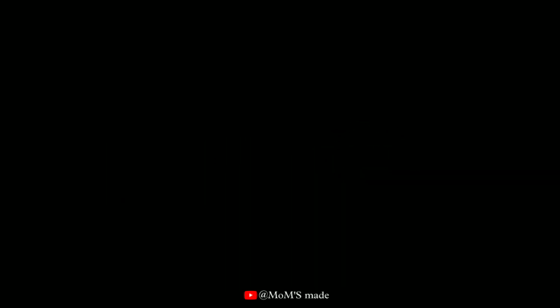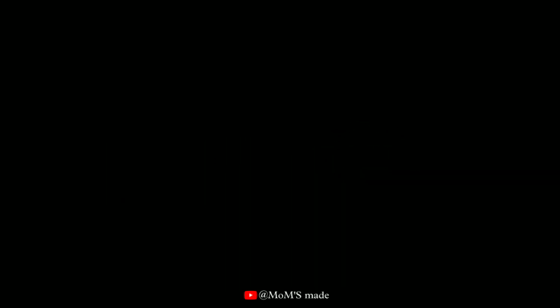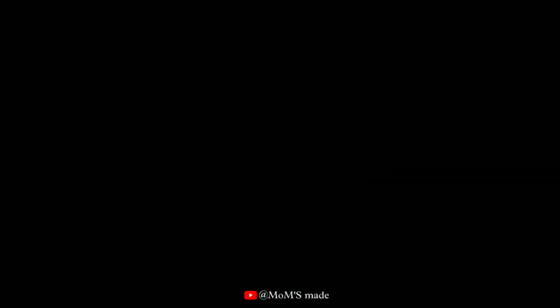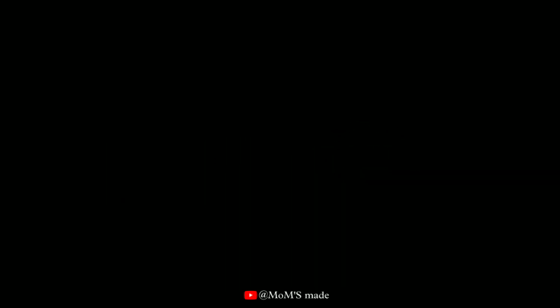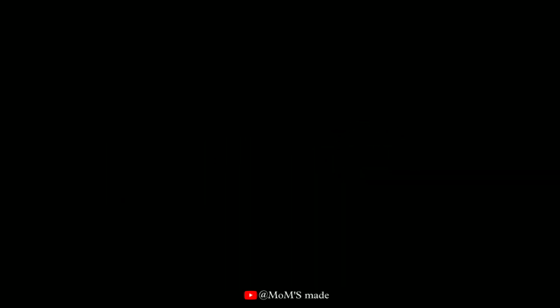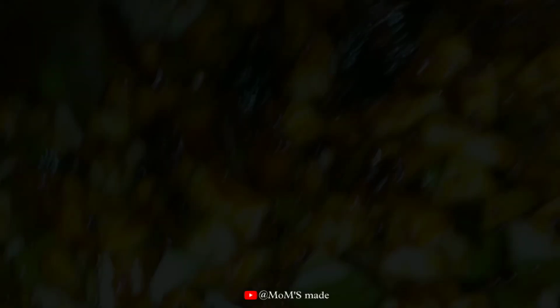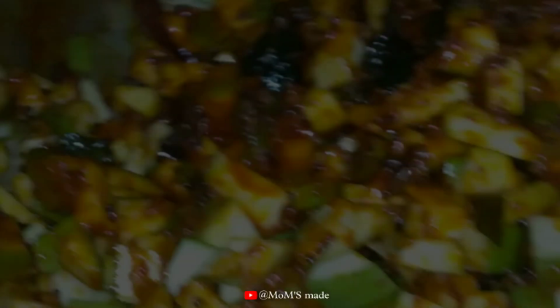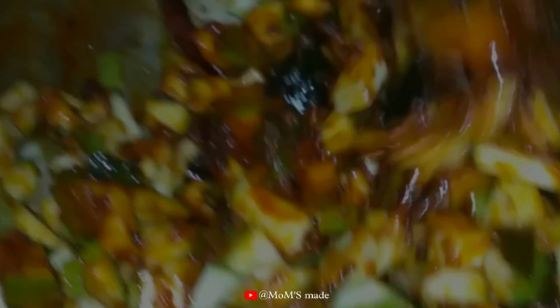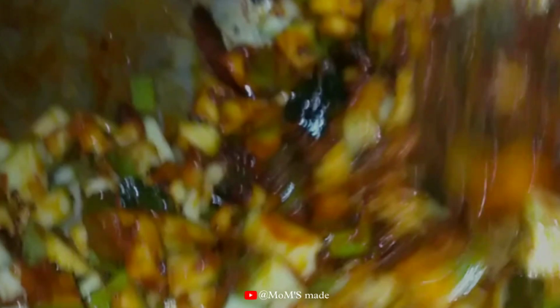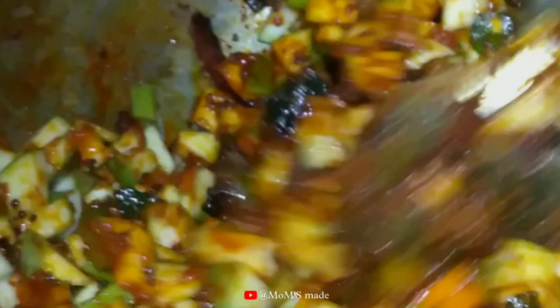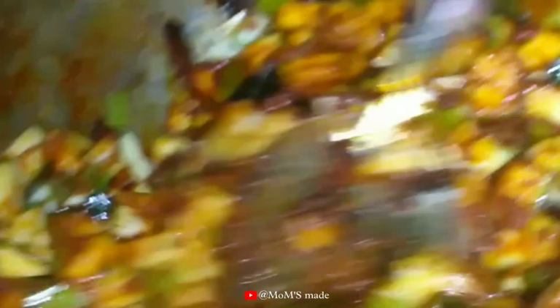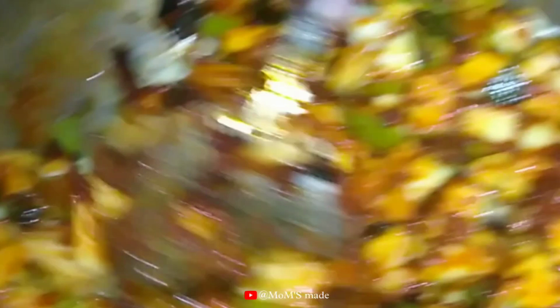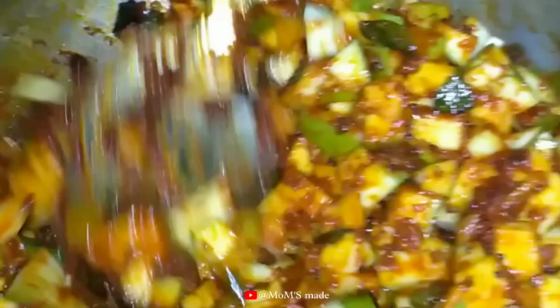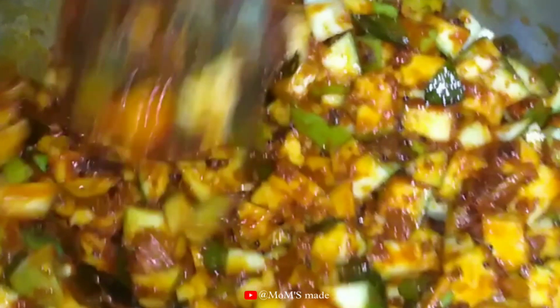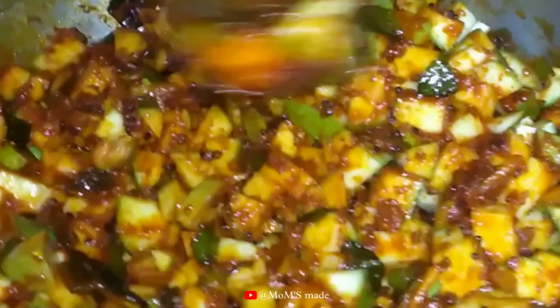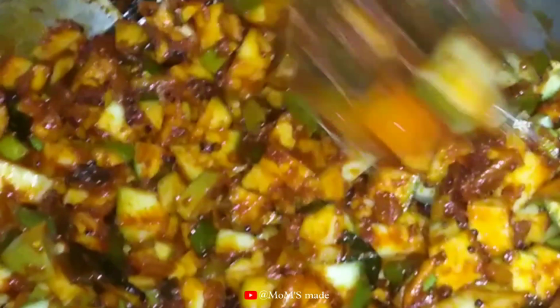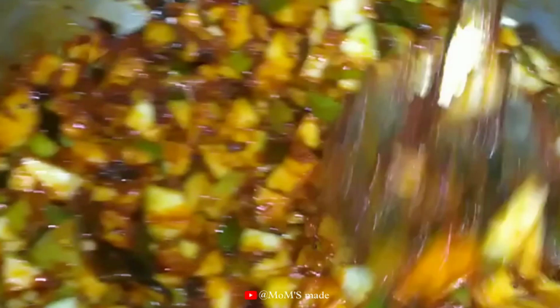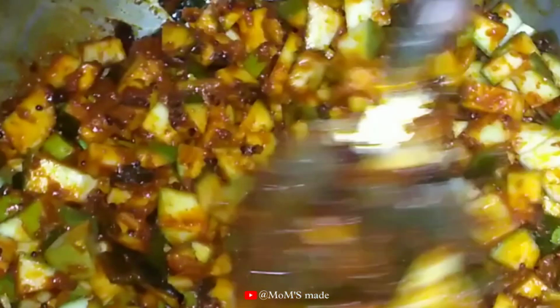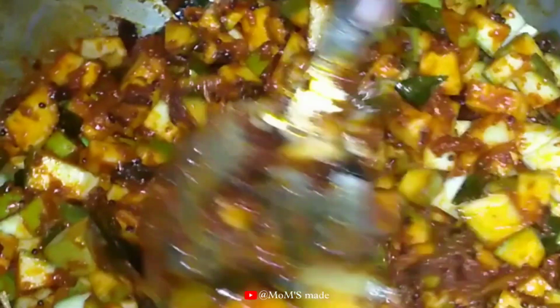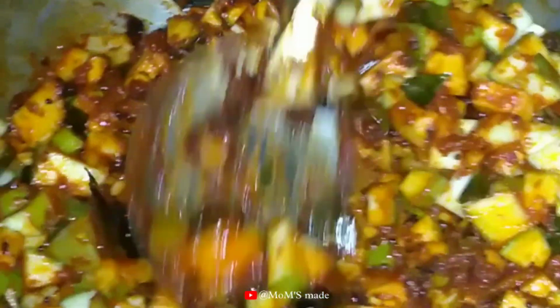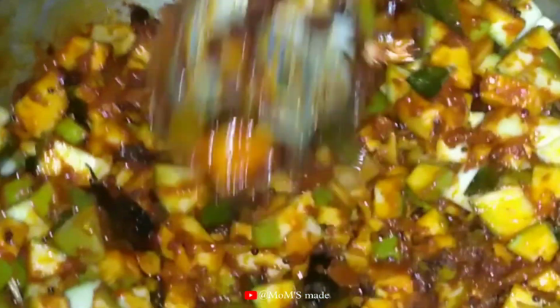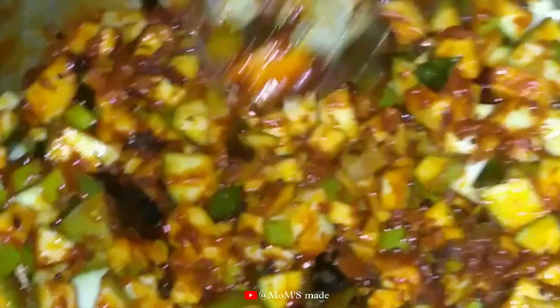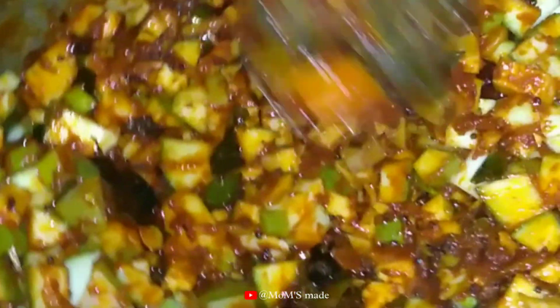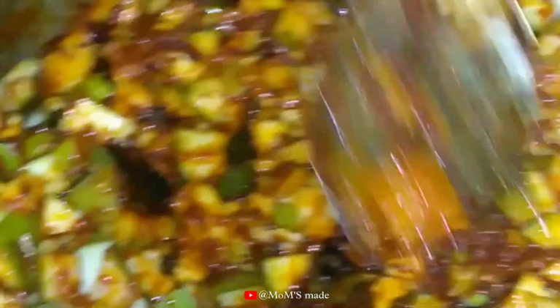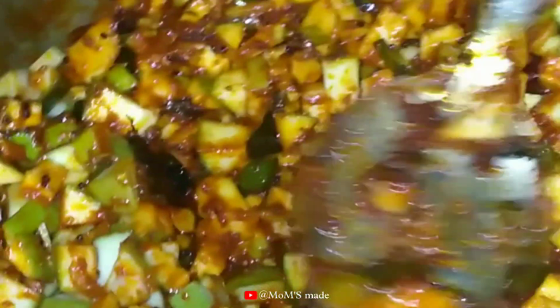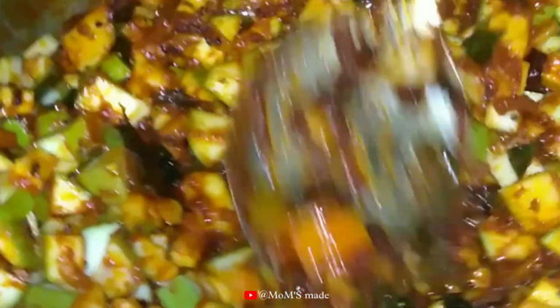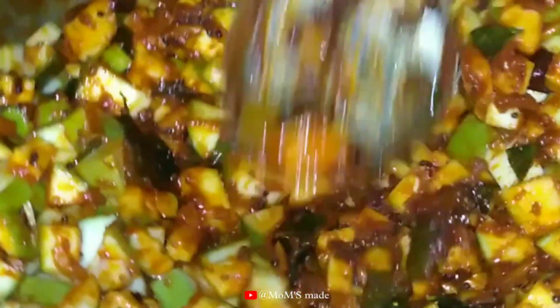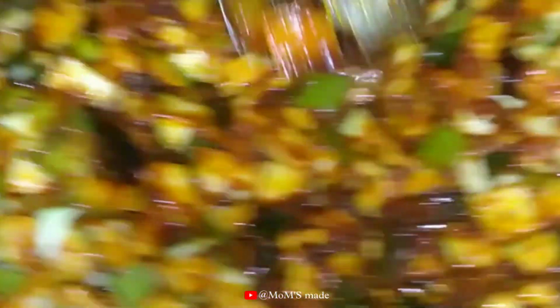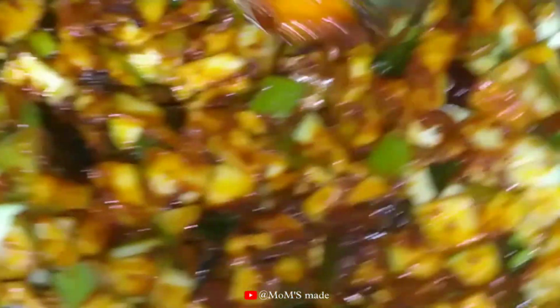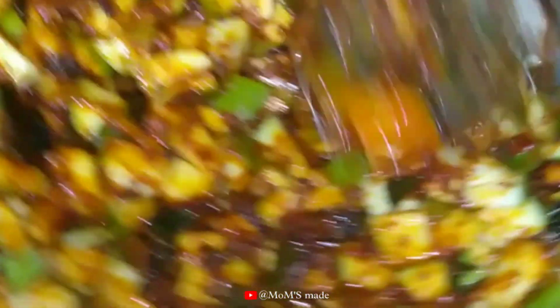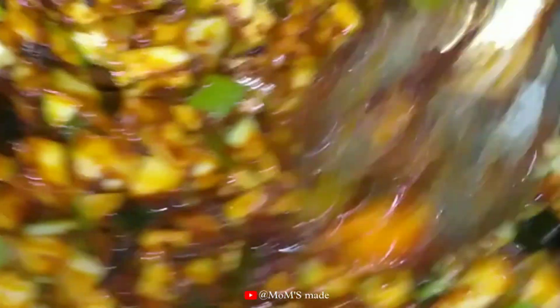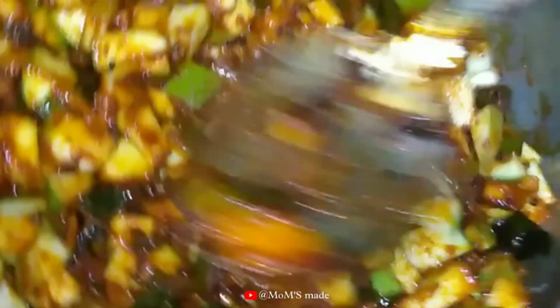Hello guys! Welcome to Mom's Make YouTube channel. I'm going to show you the recipe that I have made.